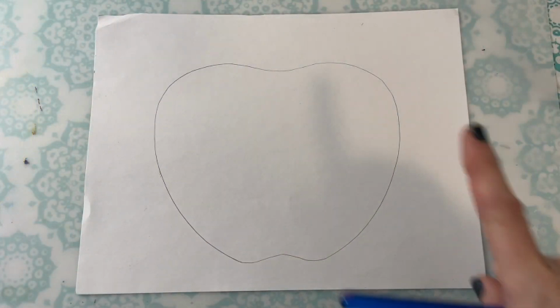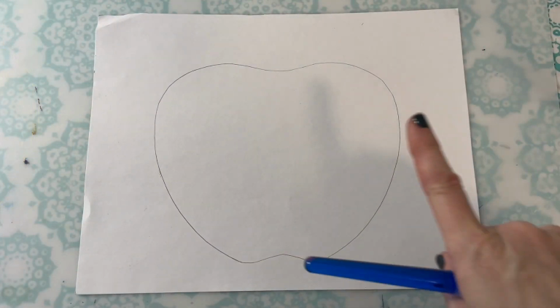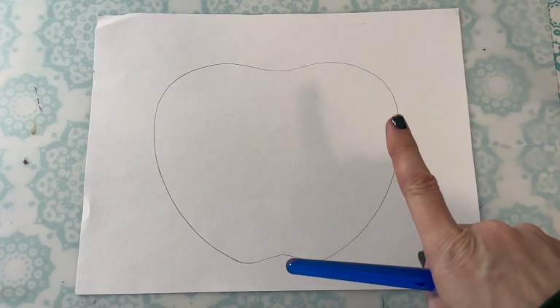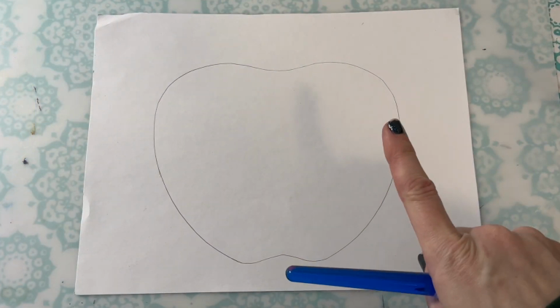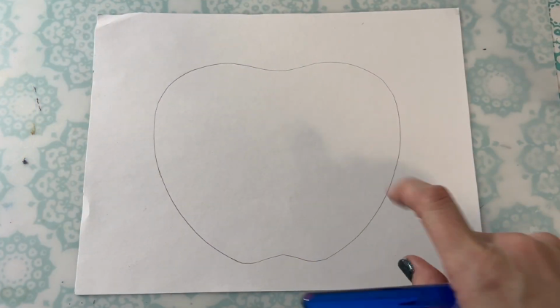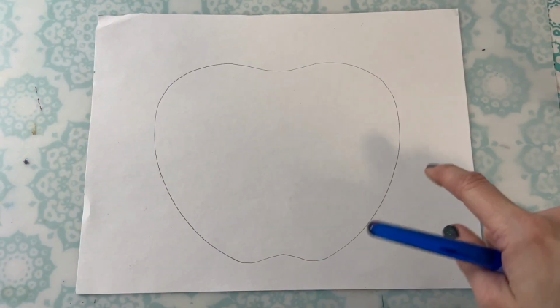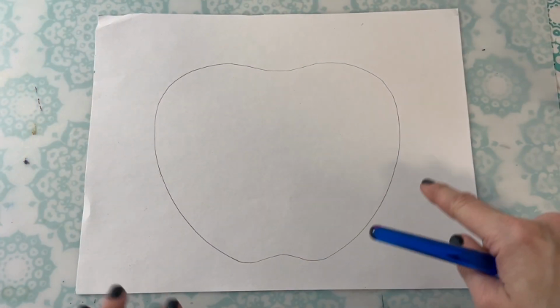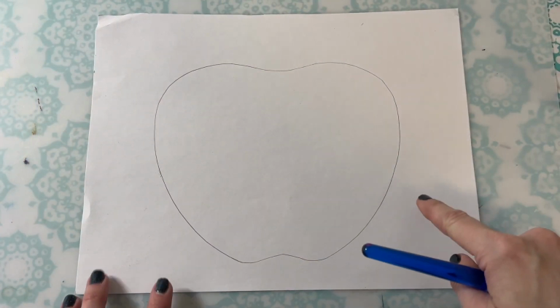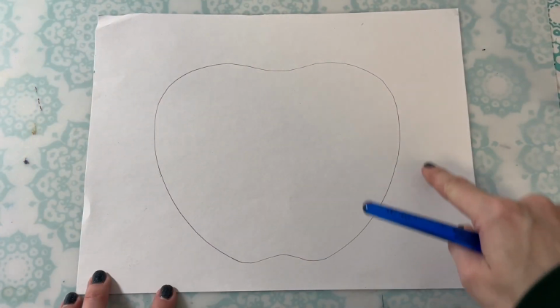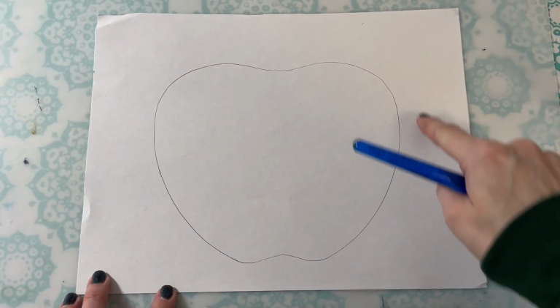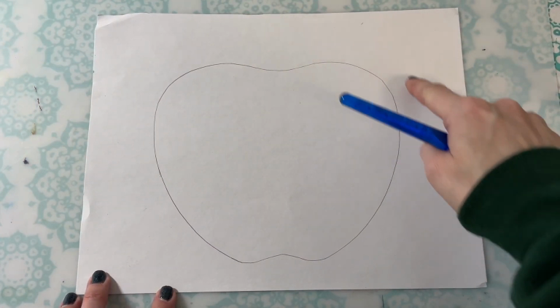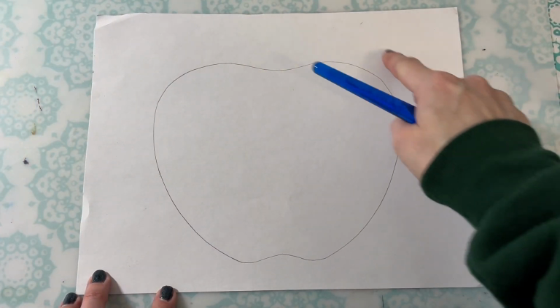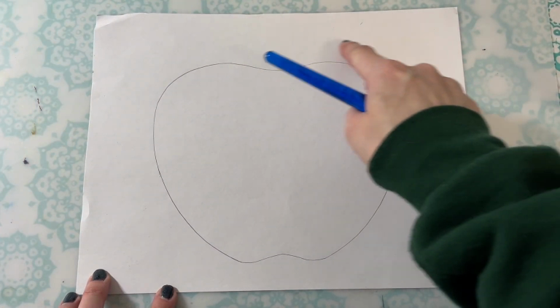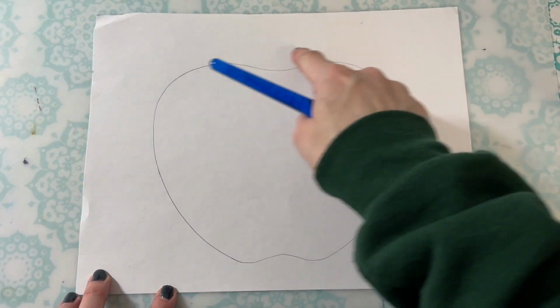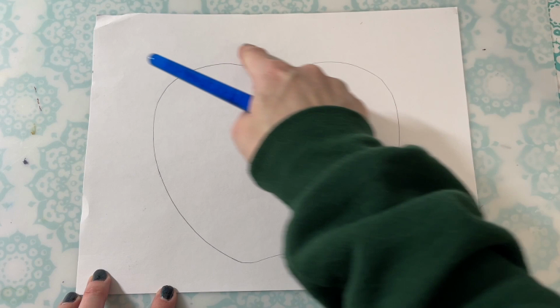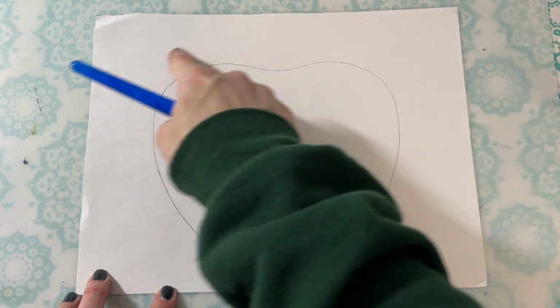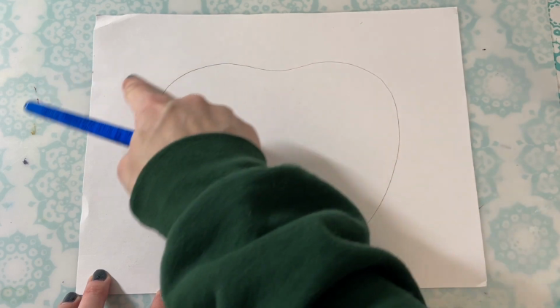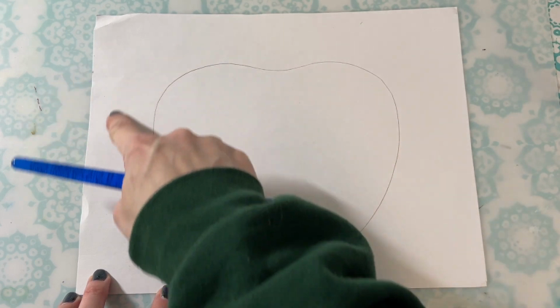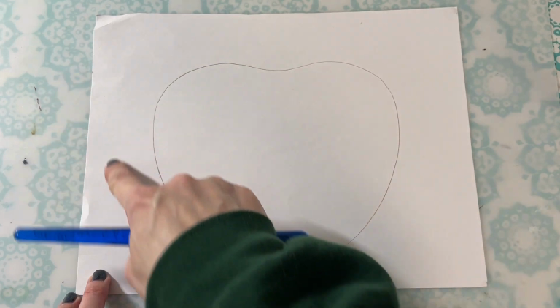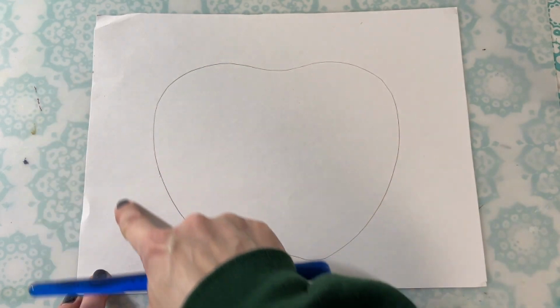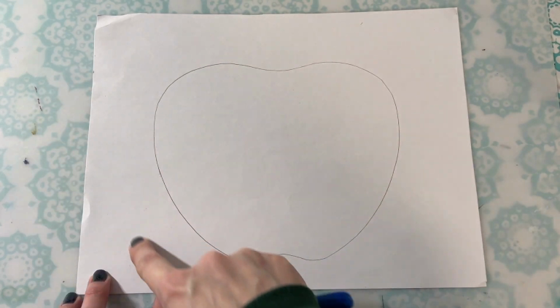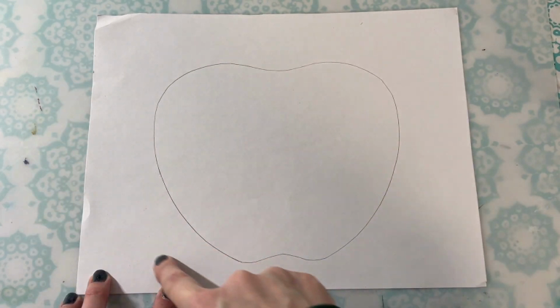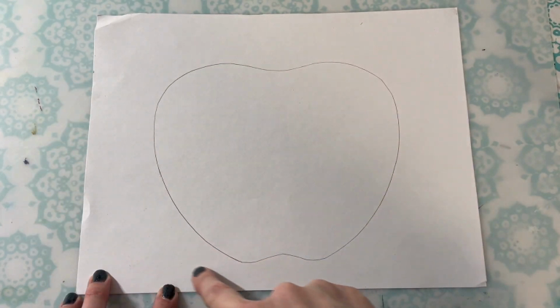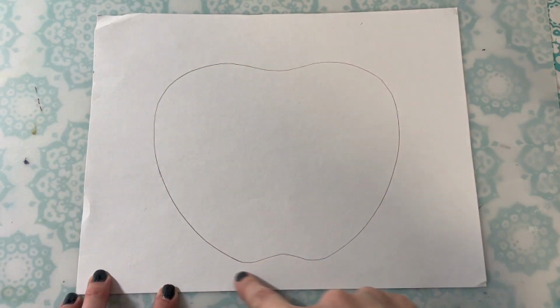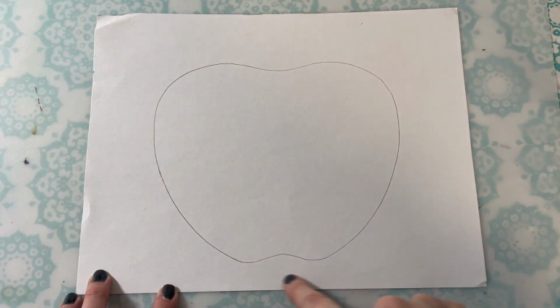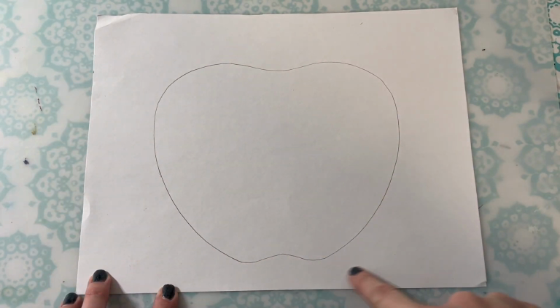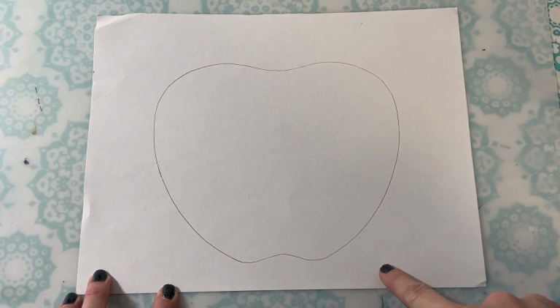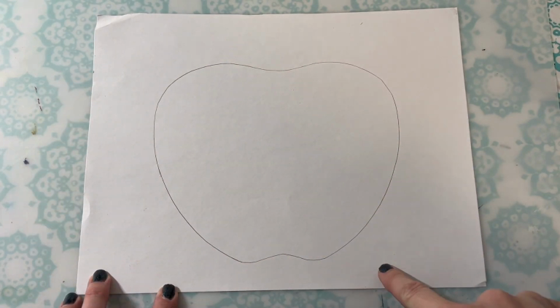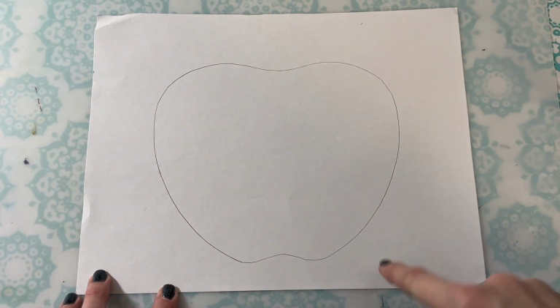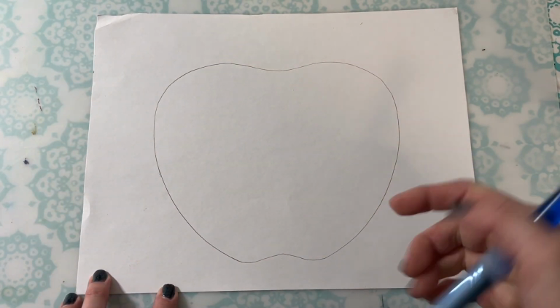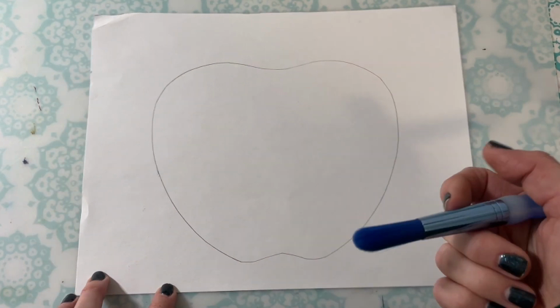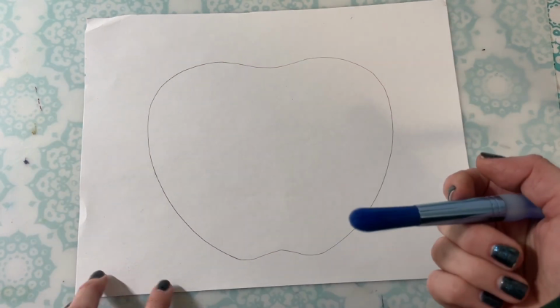Then, using one color choice, paint your entire background of your apple.